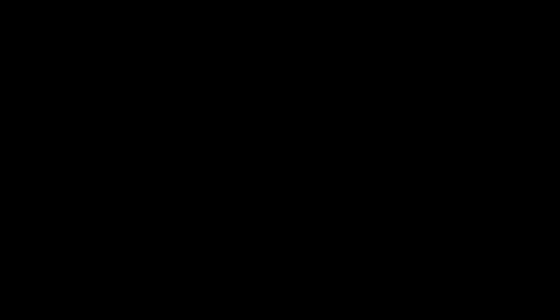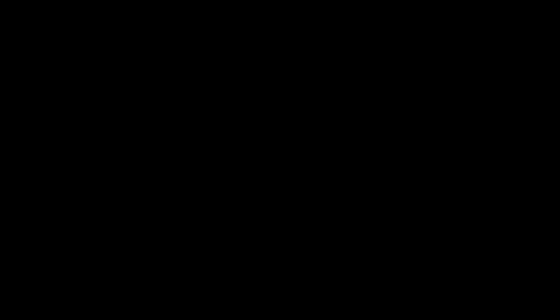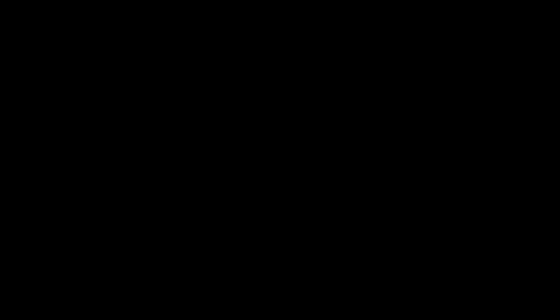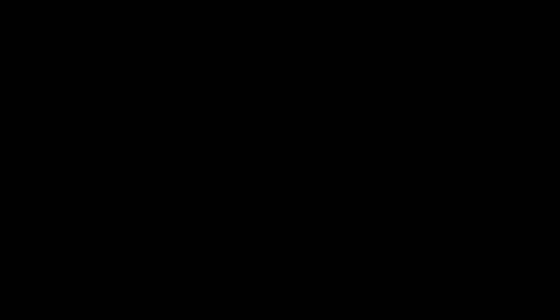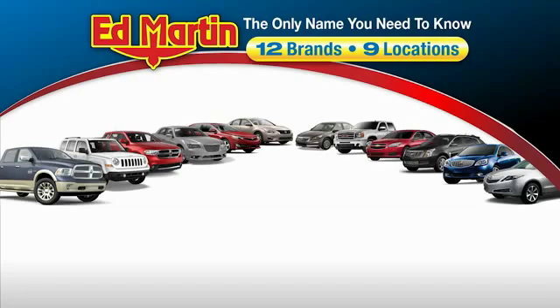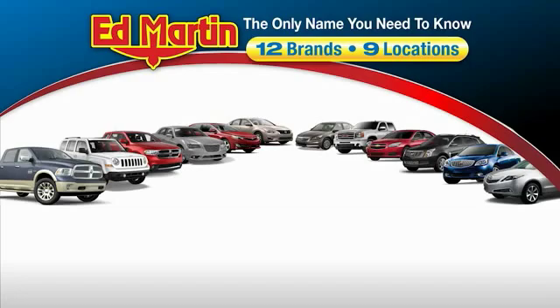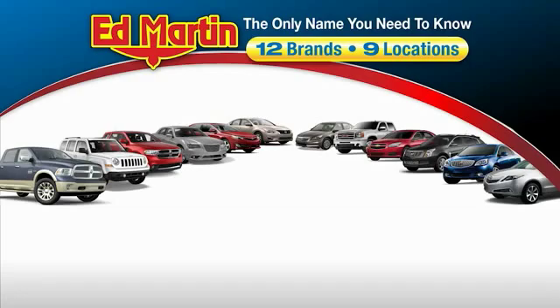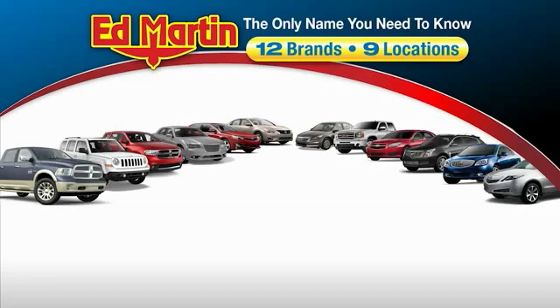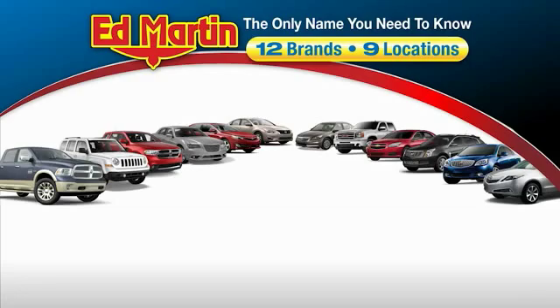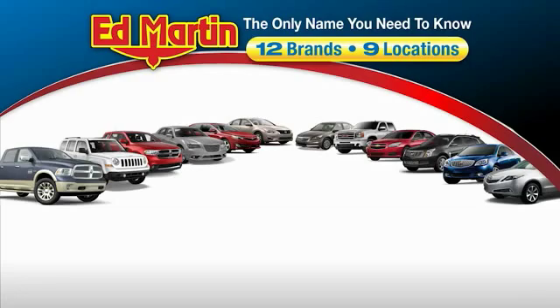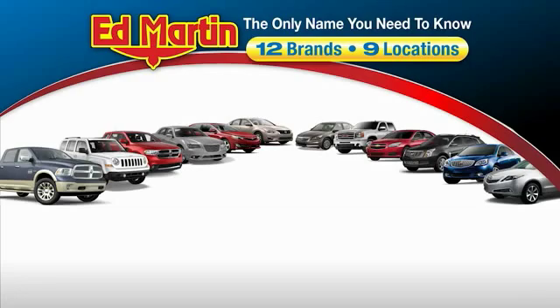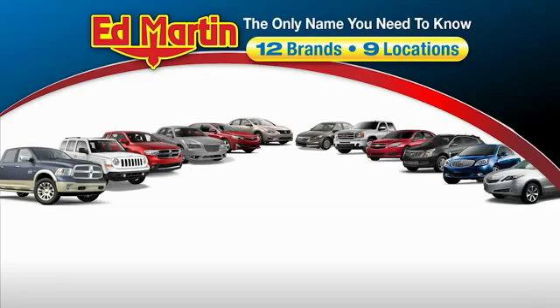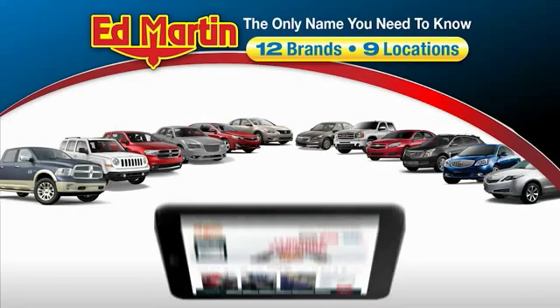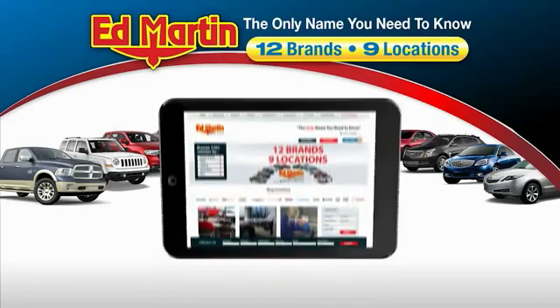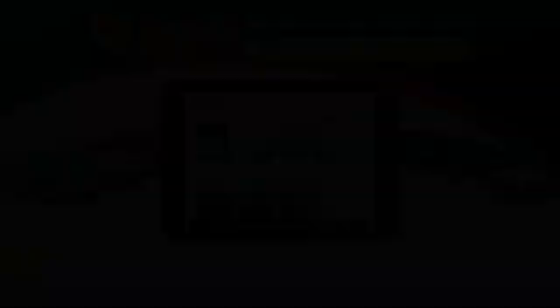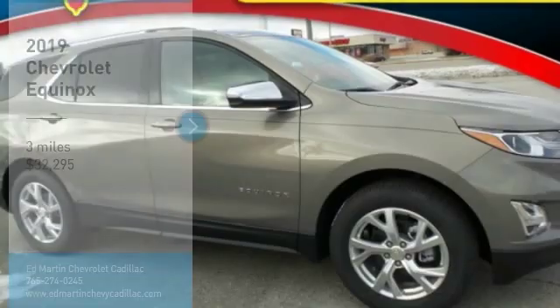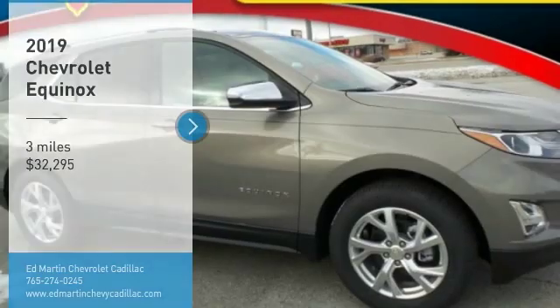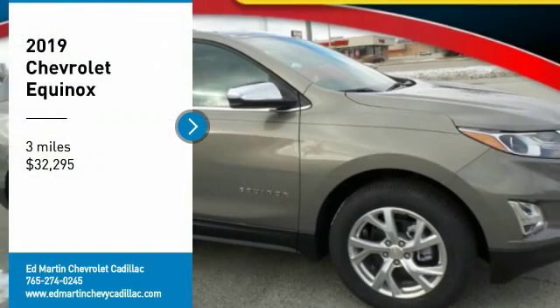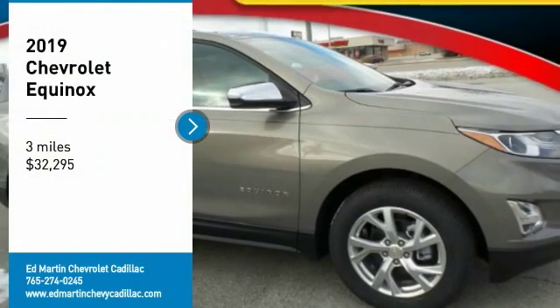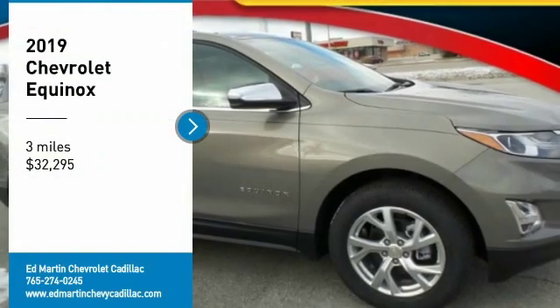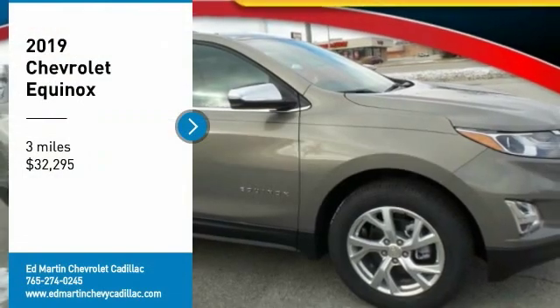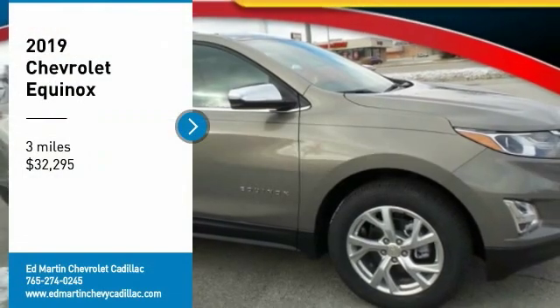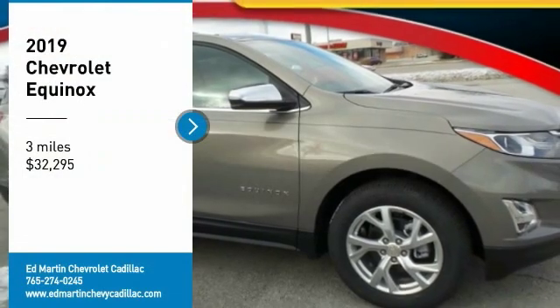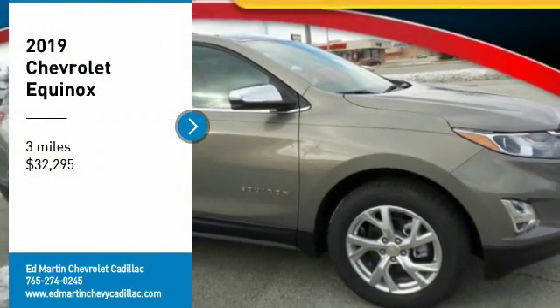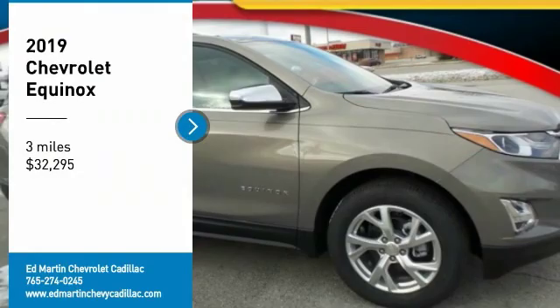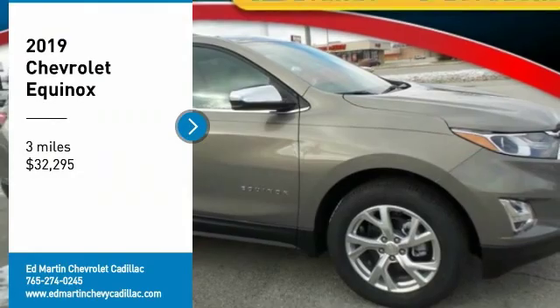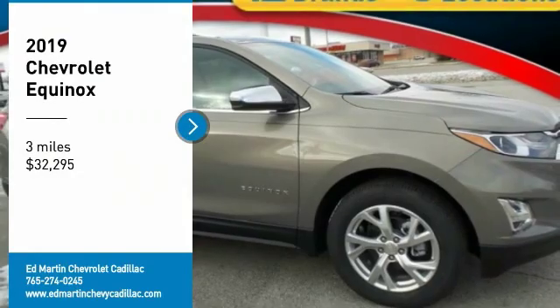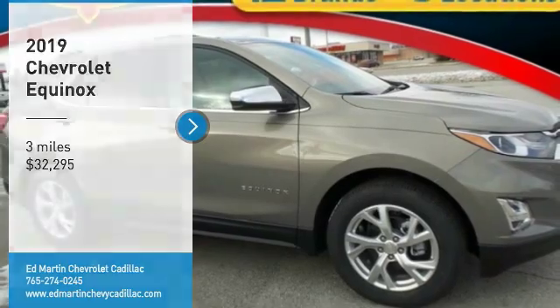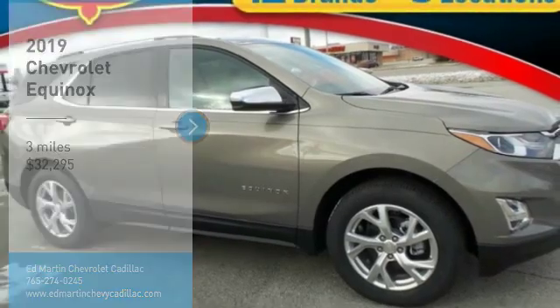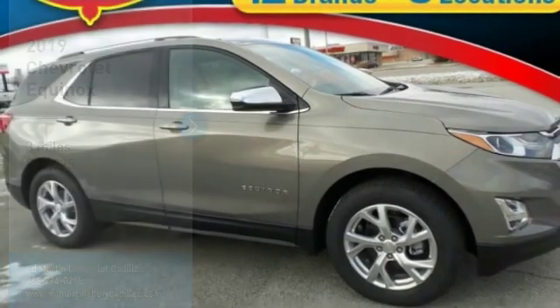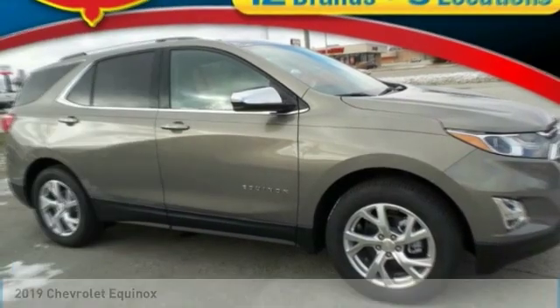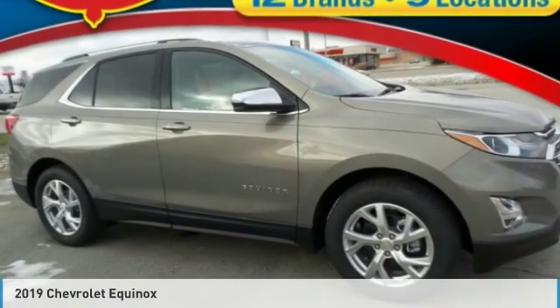Thank you for clicking our video. You can also shop over 4,000 more cars and trucks online at EdMartin.com.